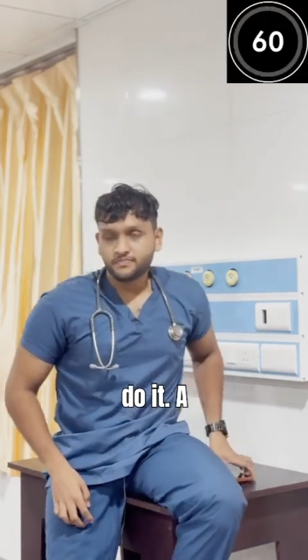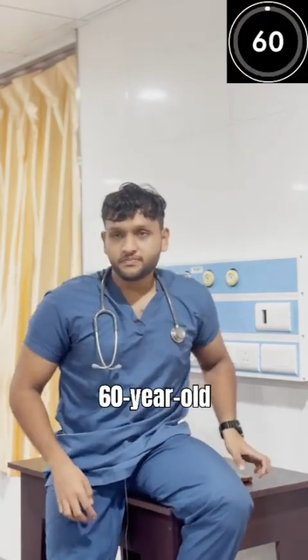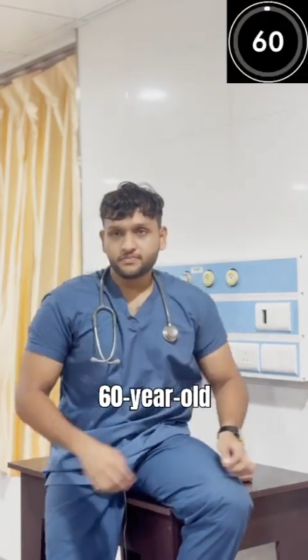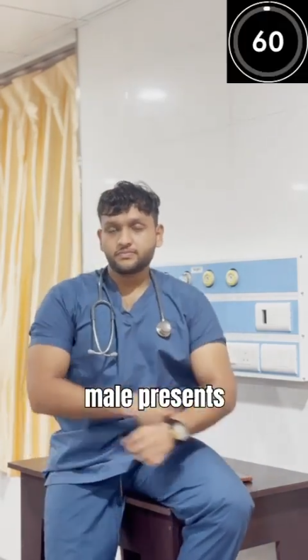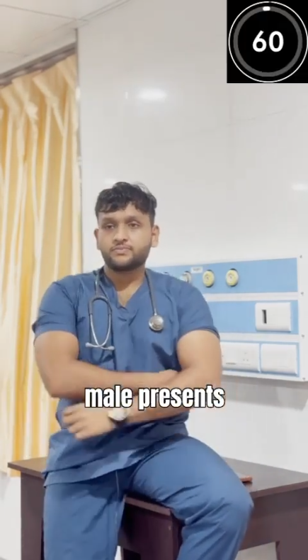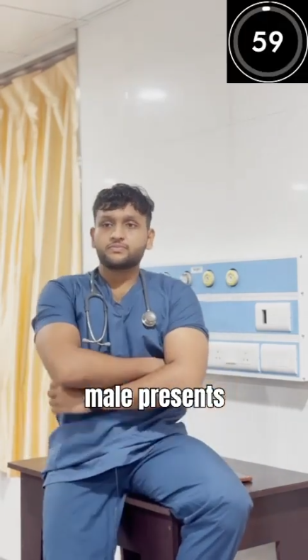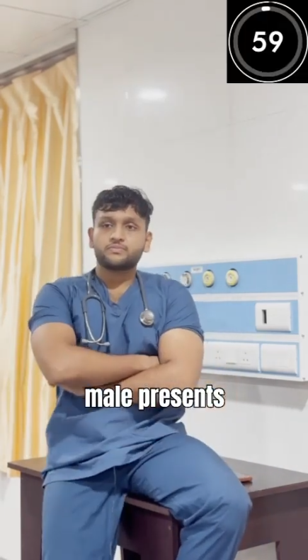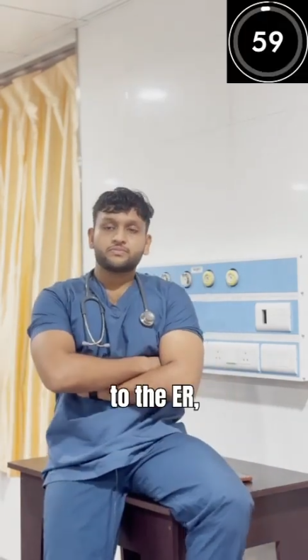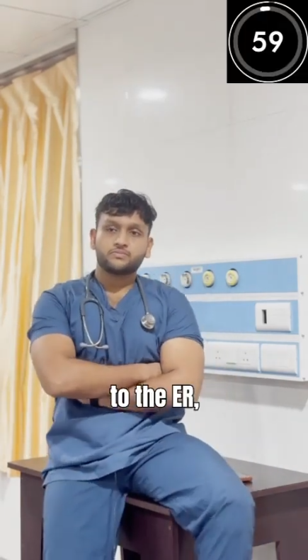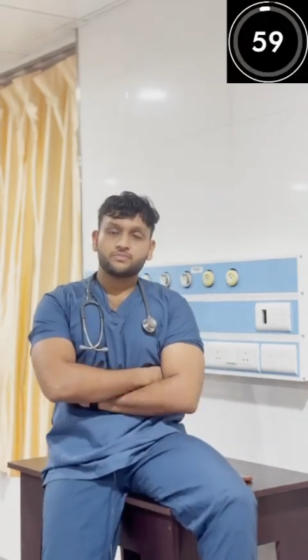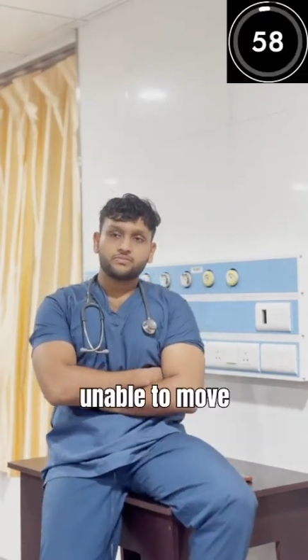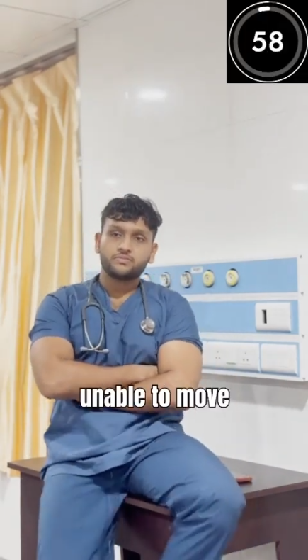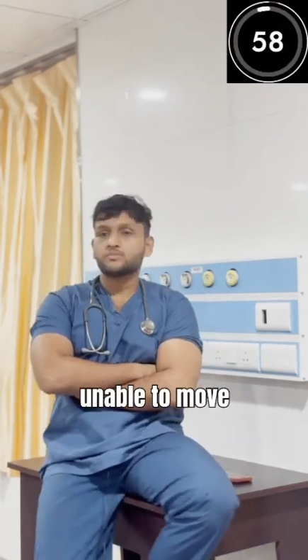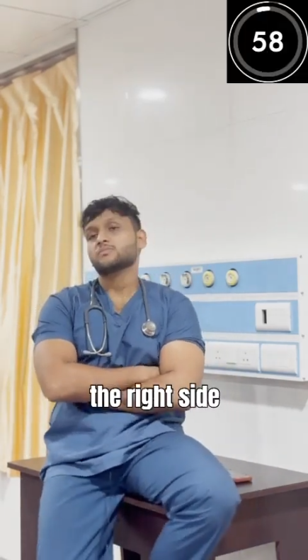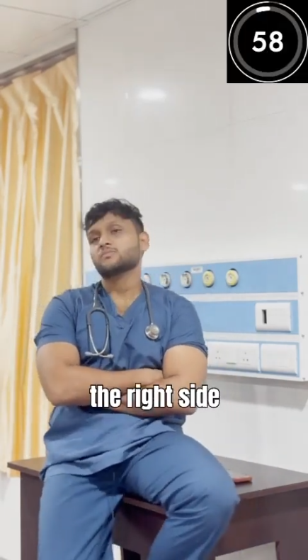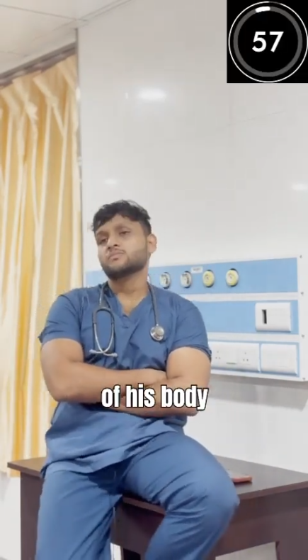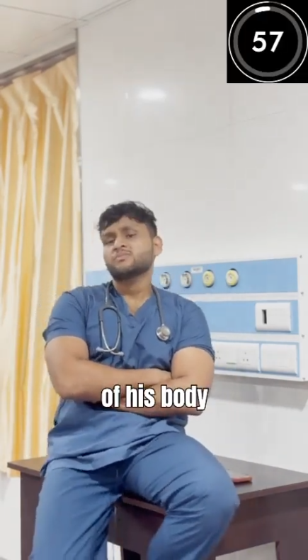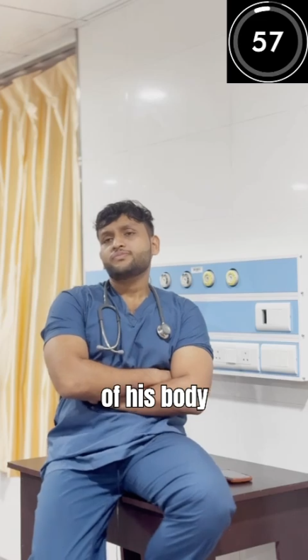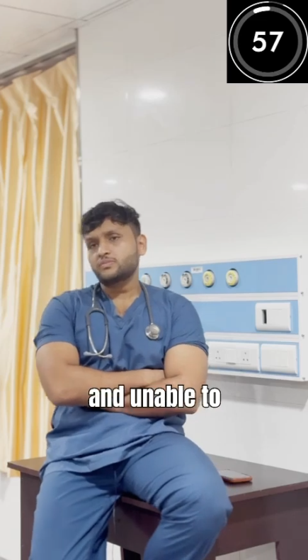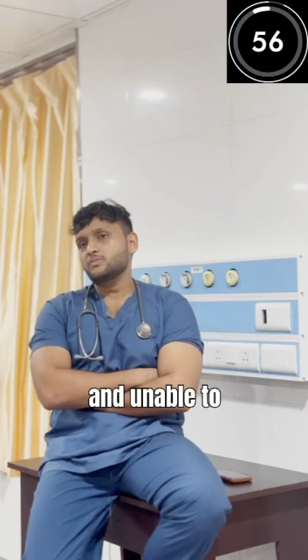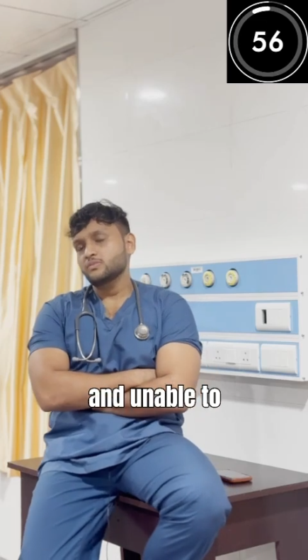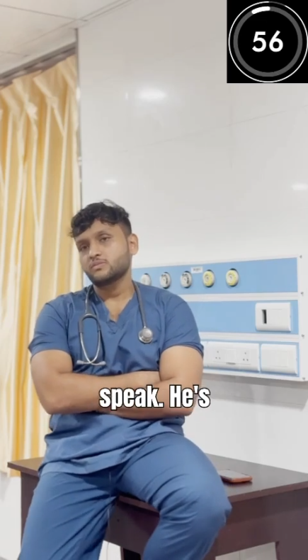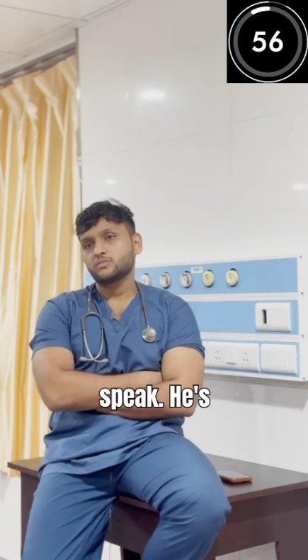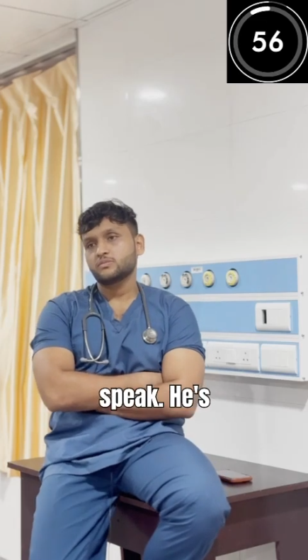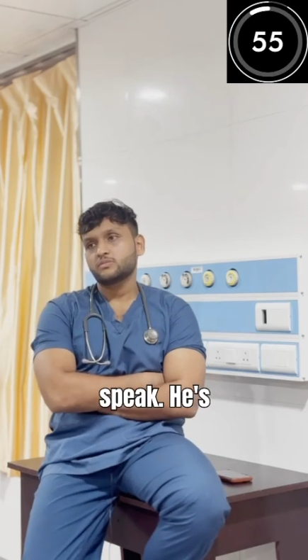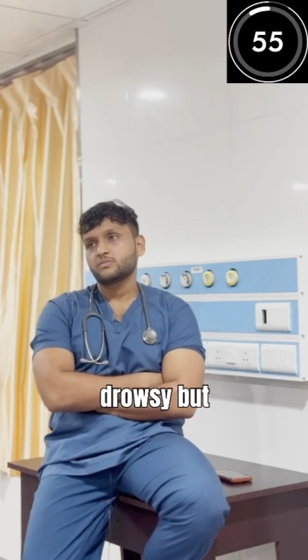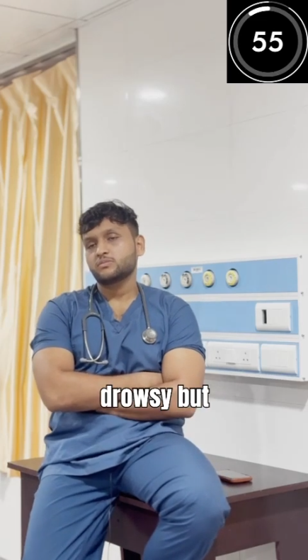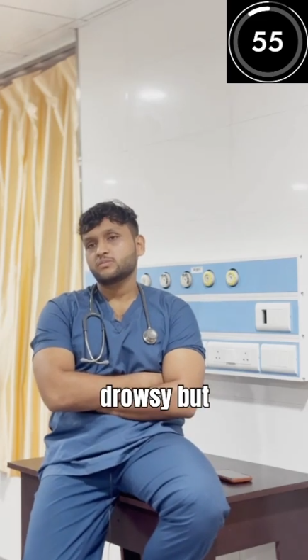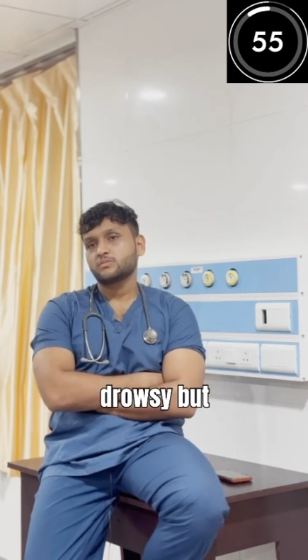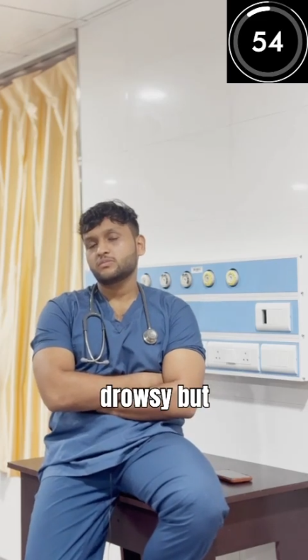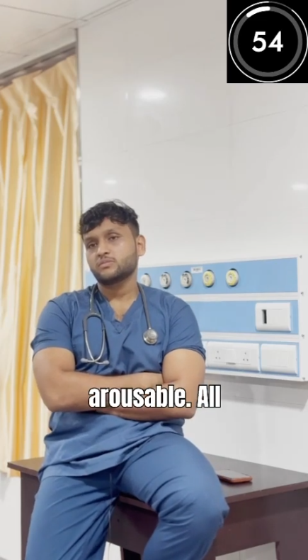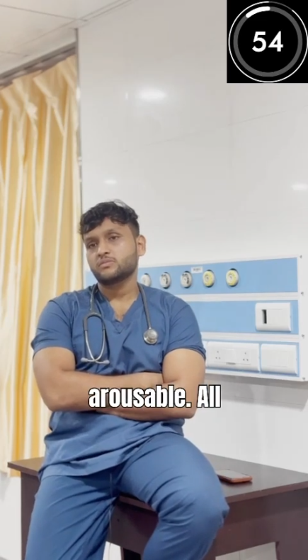A 60-year-old male presents to the ER, unable to move the right side of his body and unable to speak. He is drowsy but arousable.